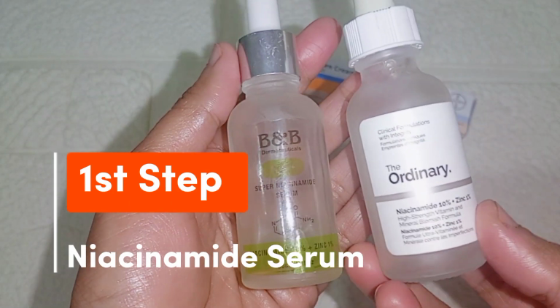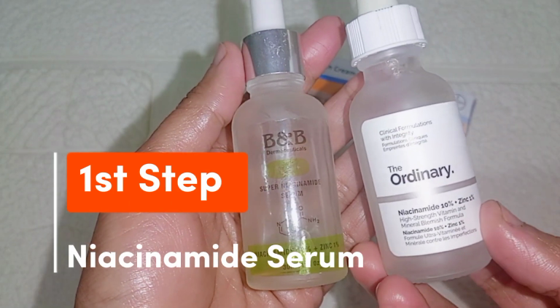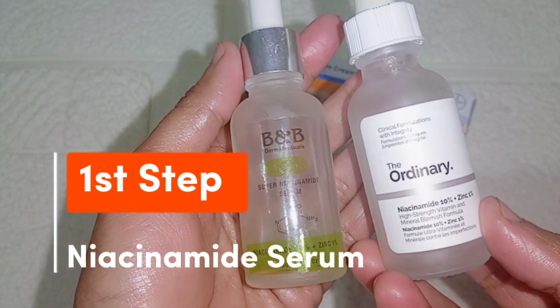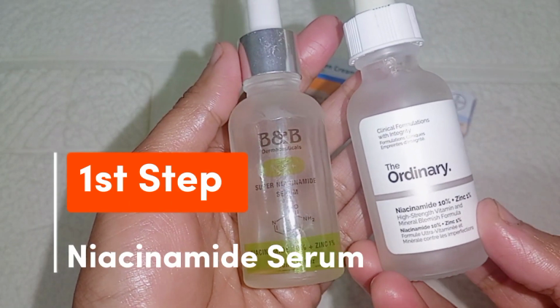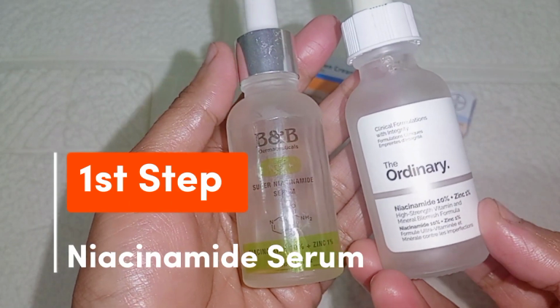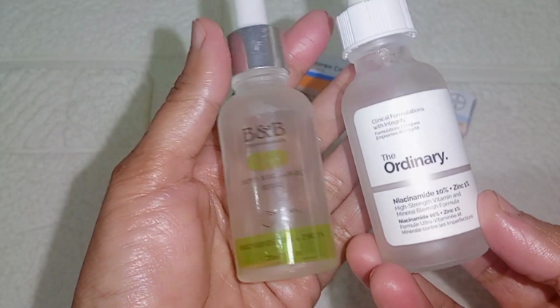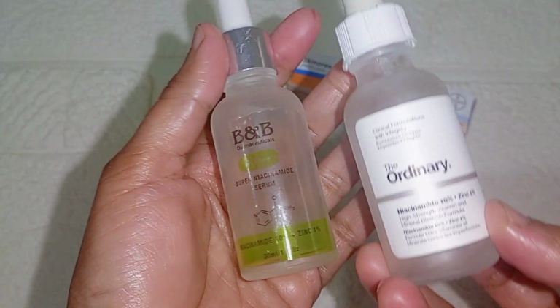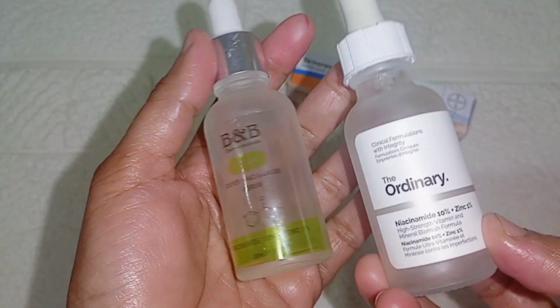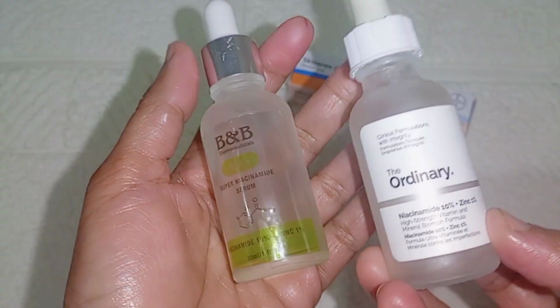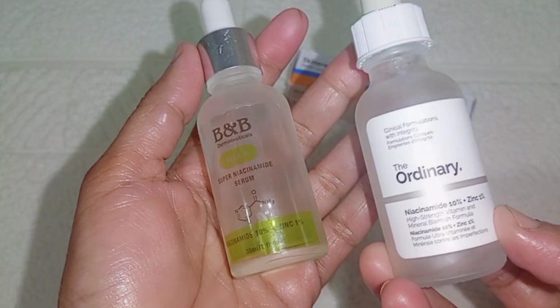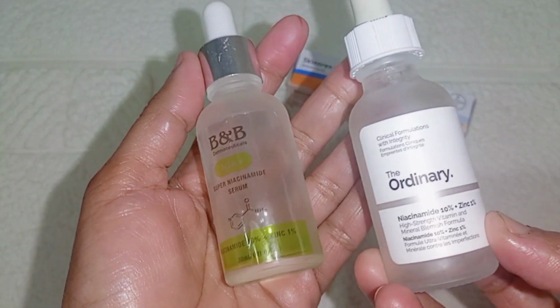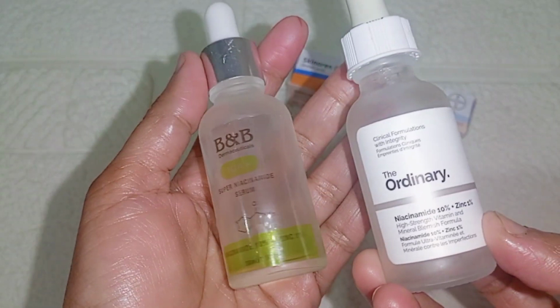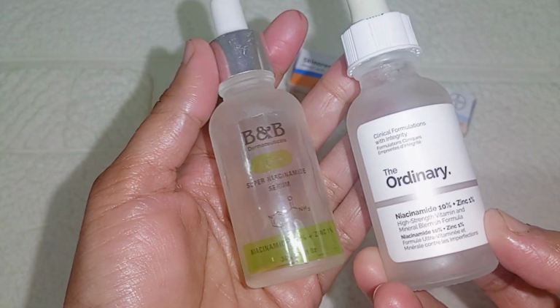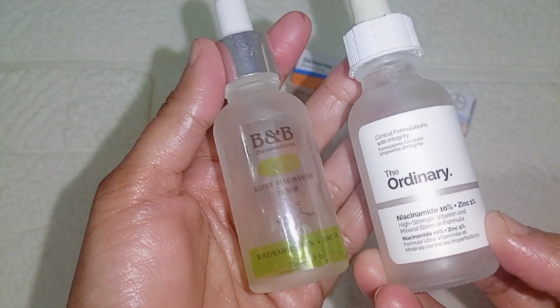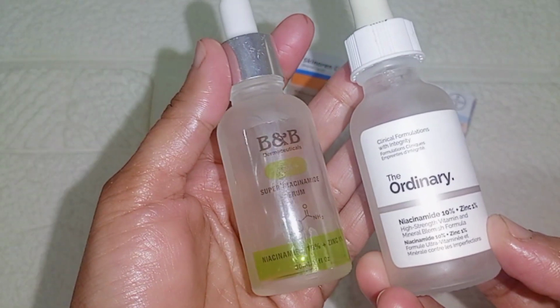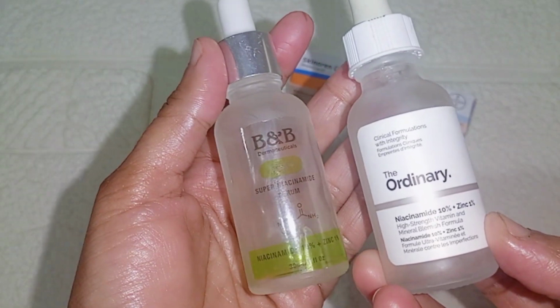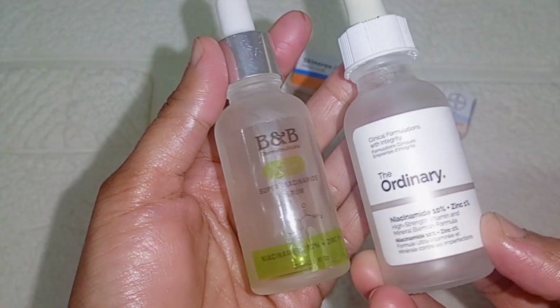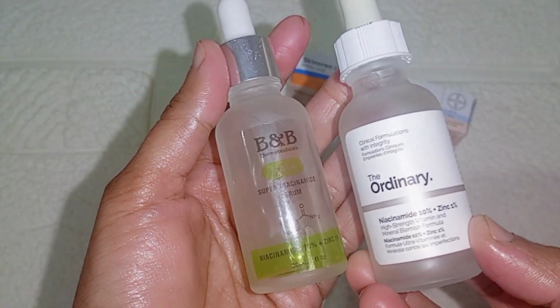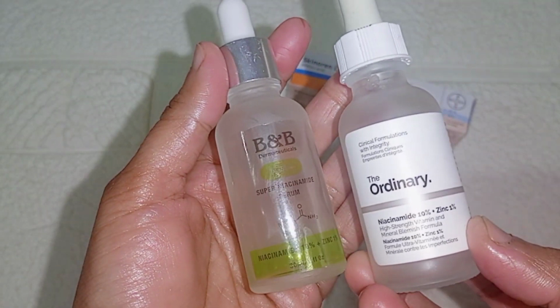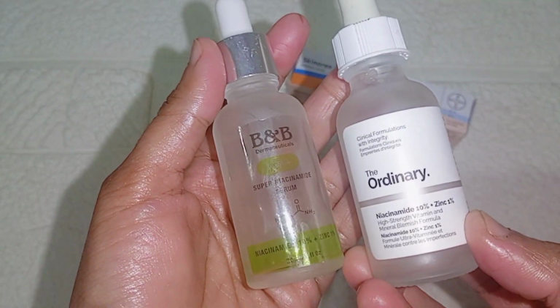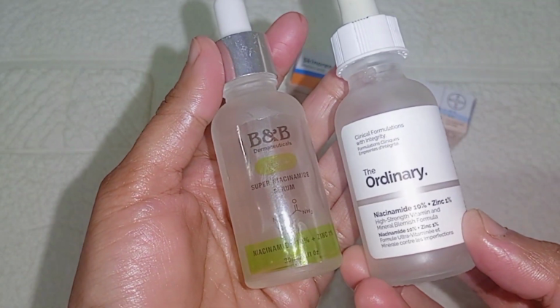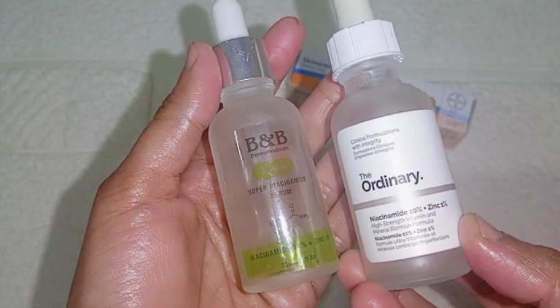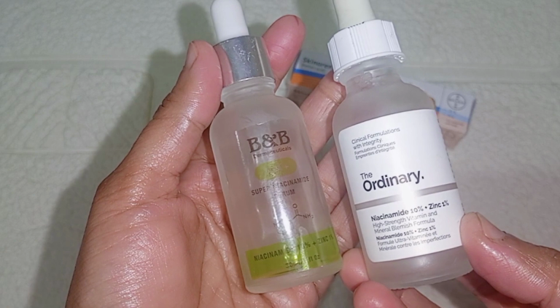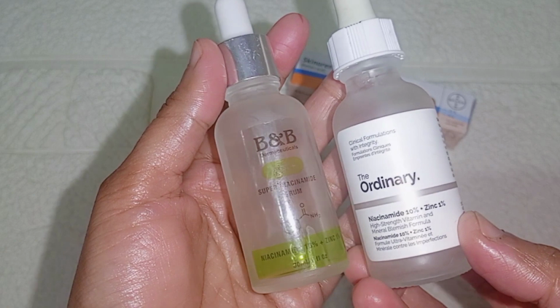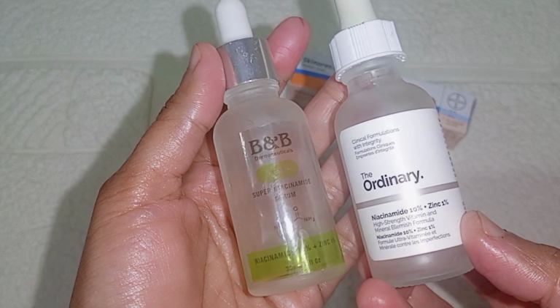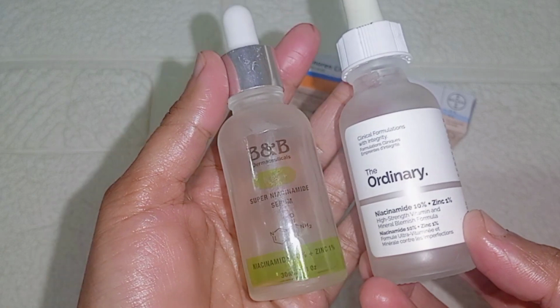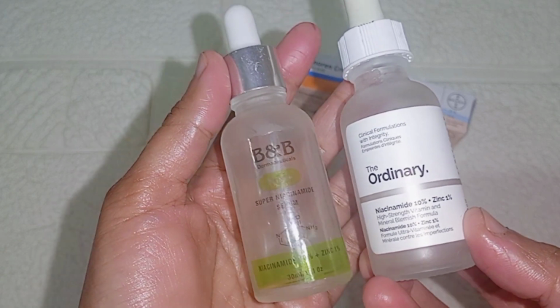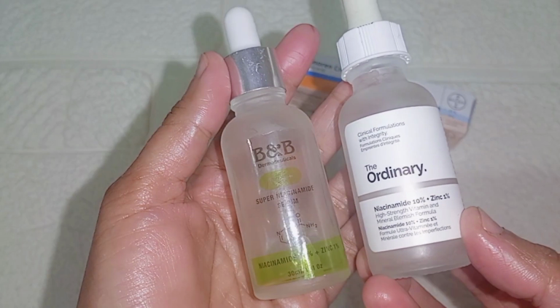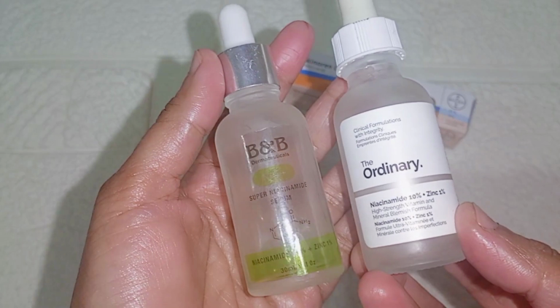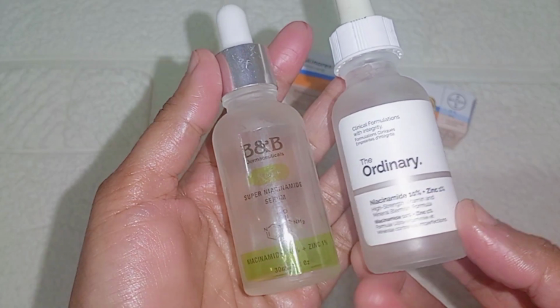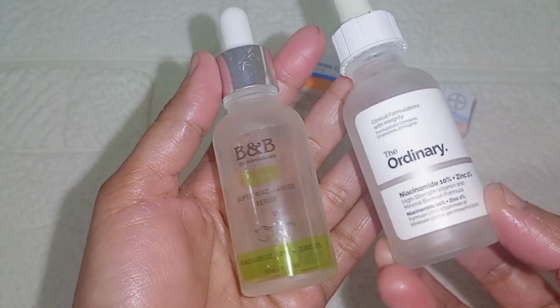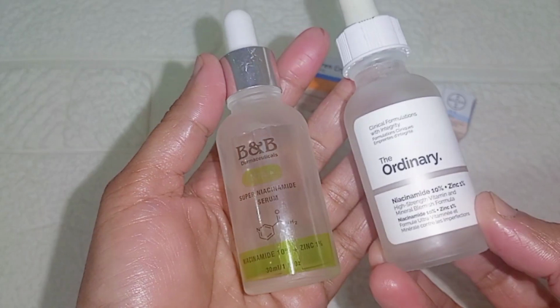The first step will be niacinamide serum. After applying the niacinamide serum, you will apply the other ingredients.